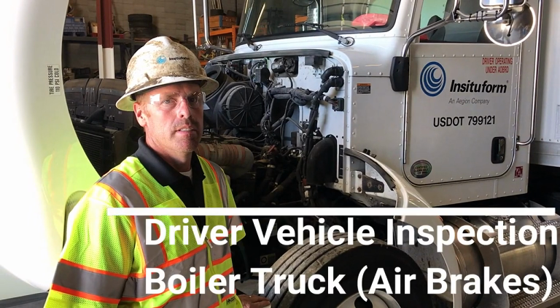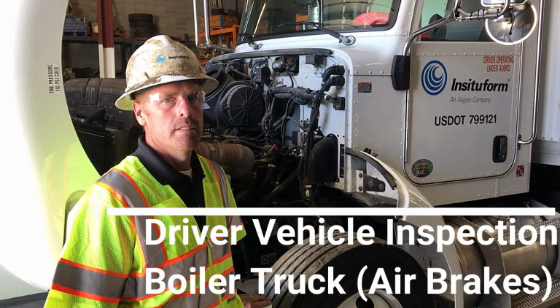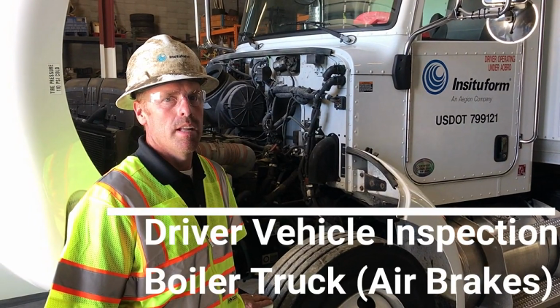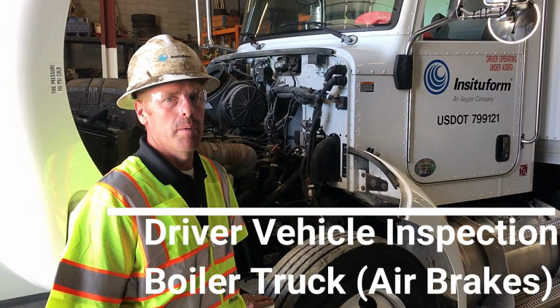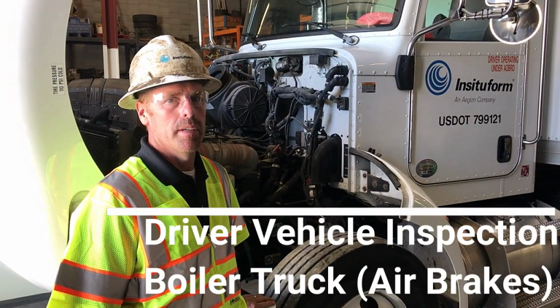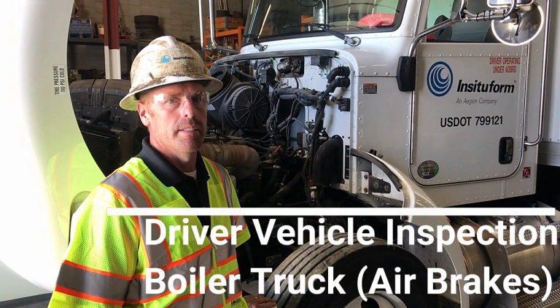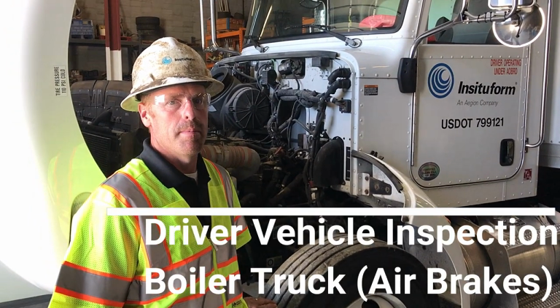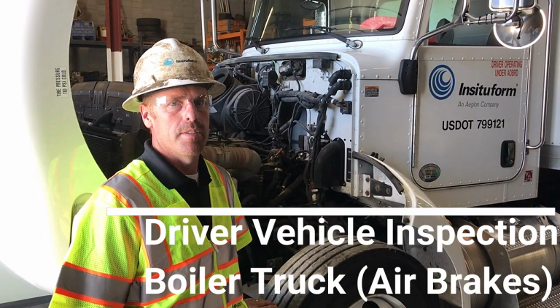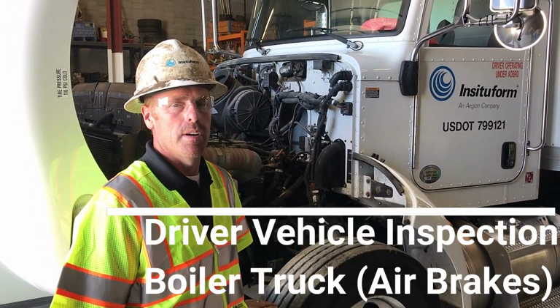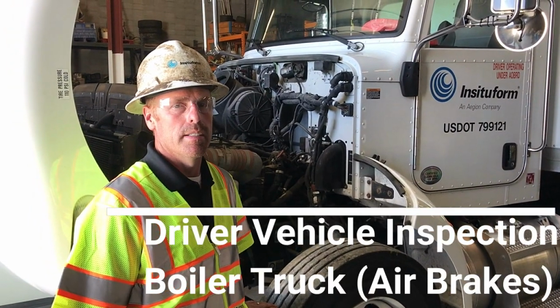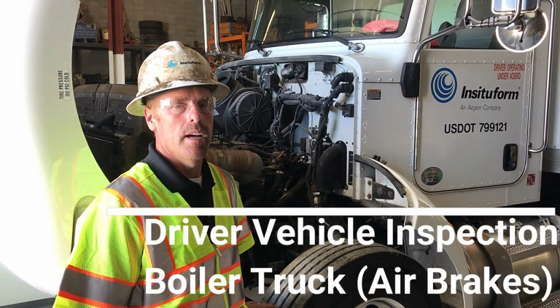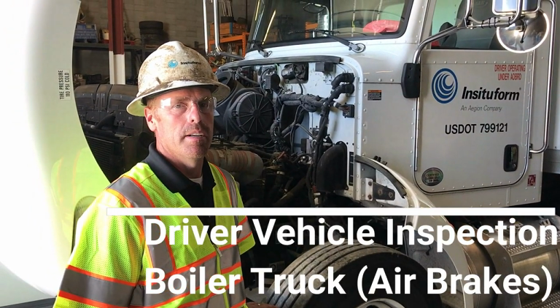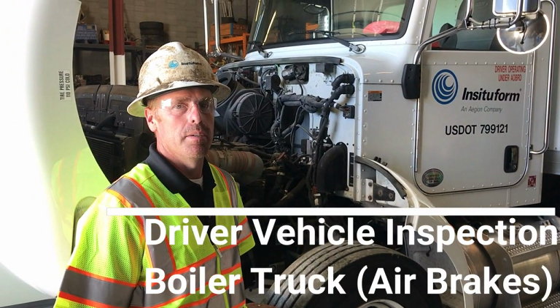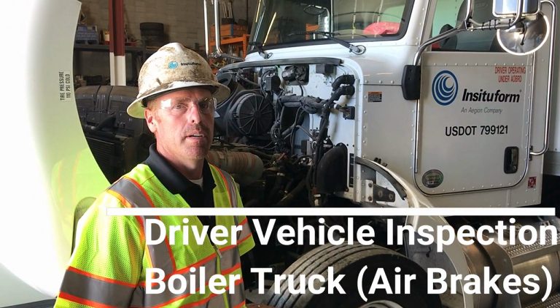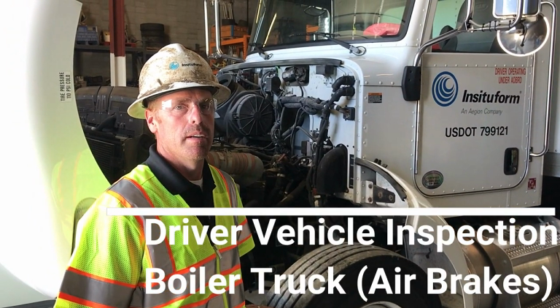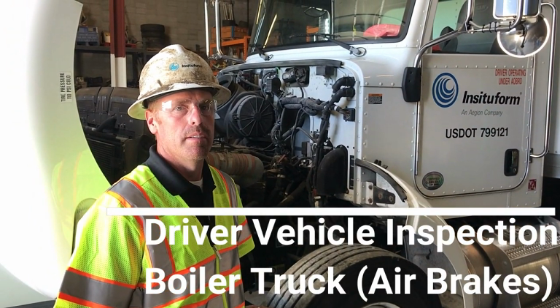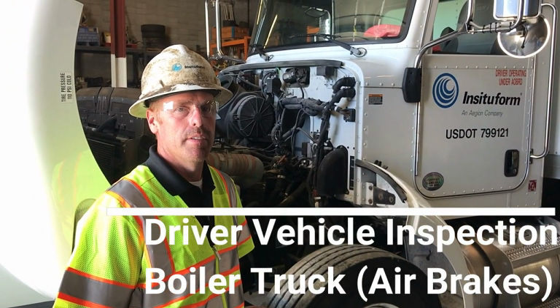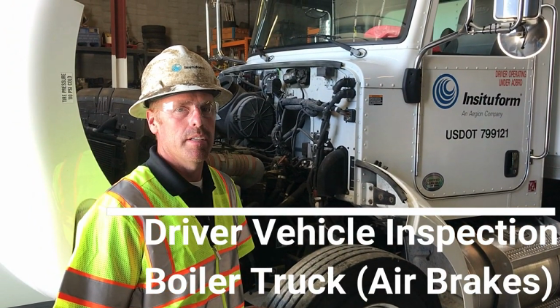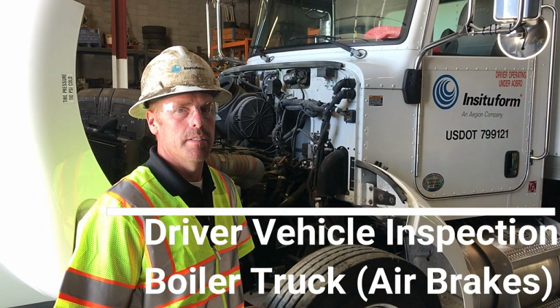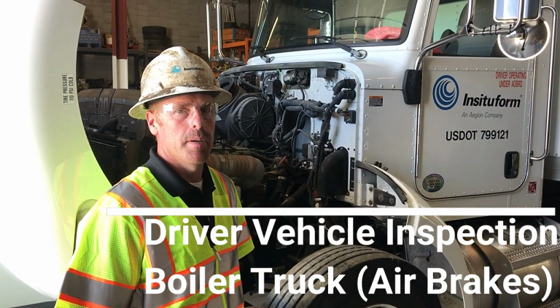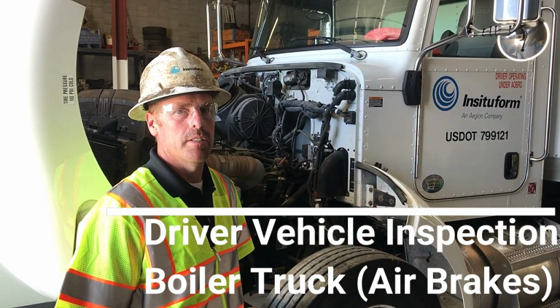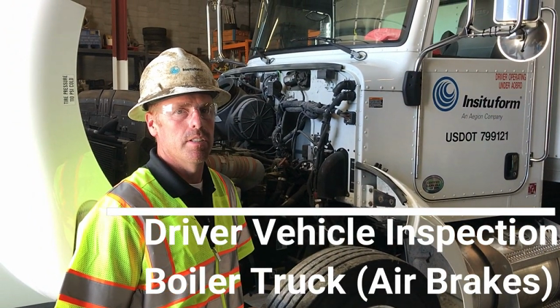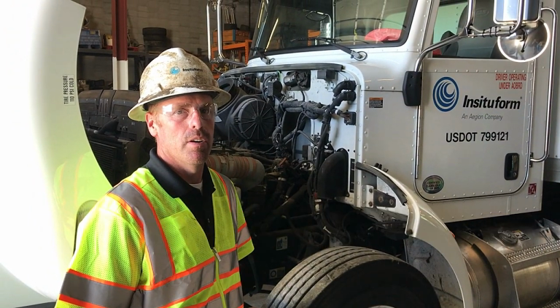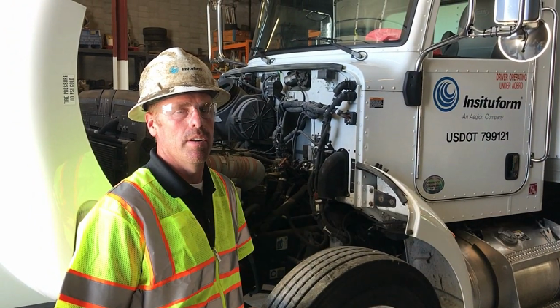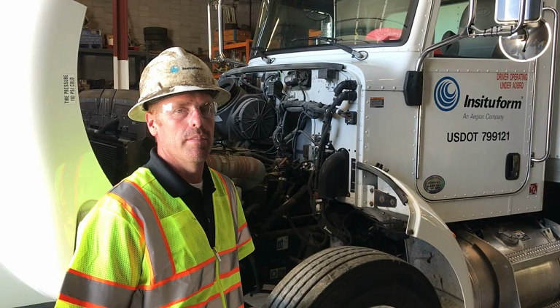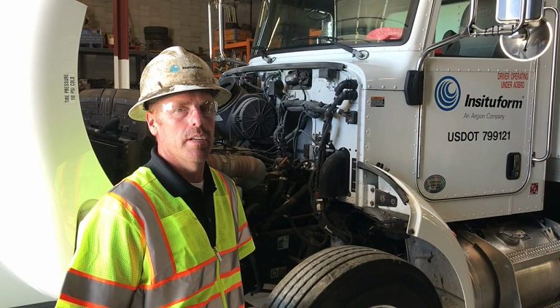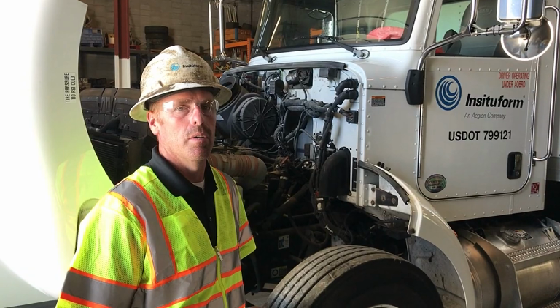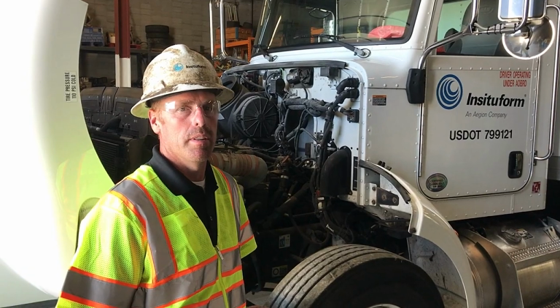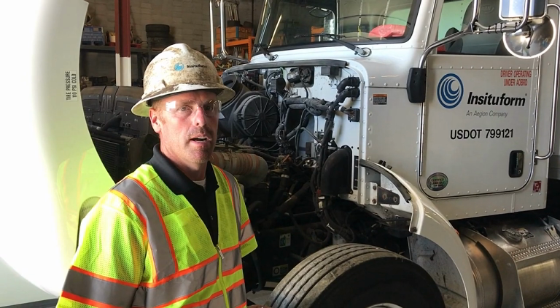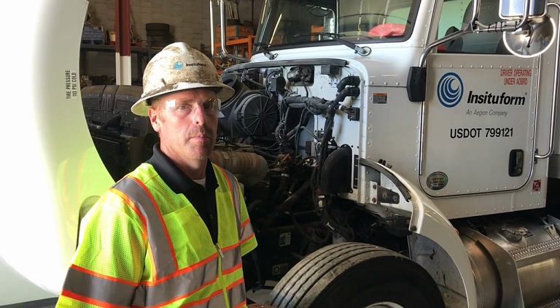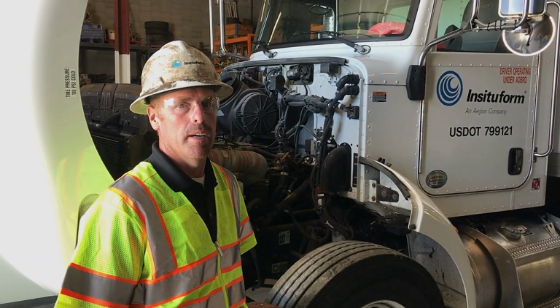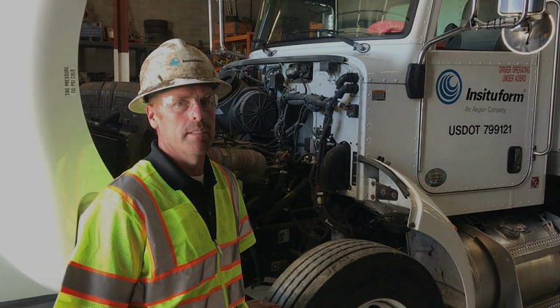Today we're going to demonstrate how to do a vehicle inspection on a vehicle with air brakes.